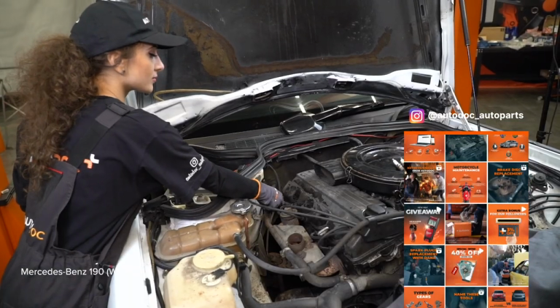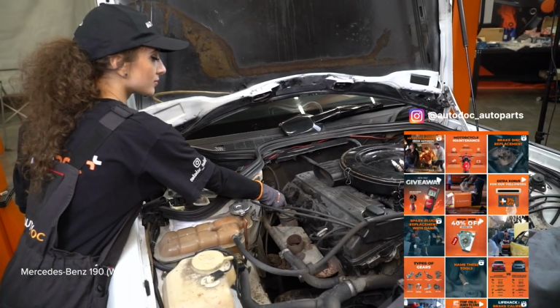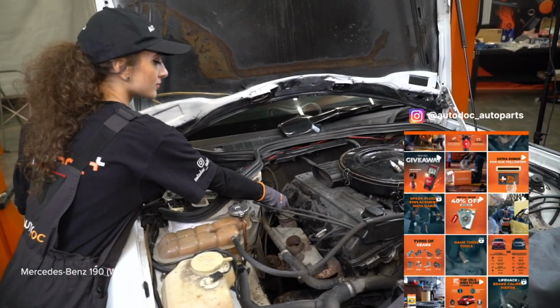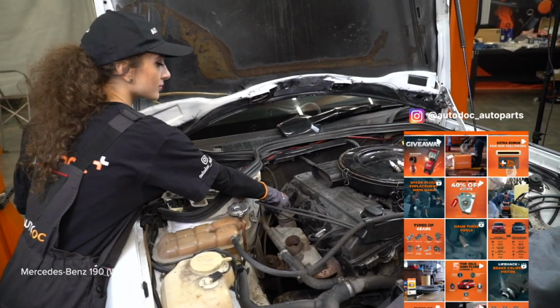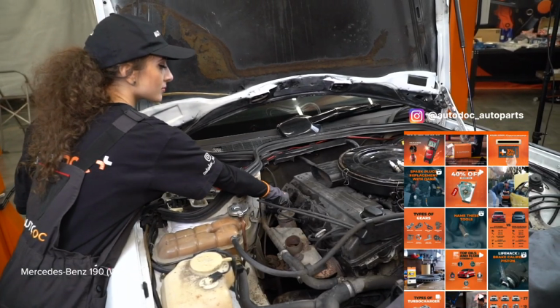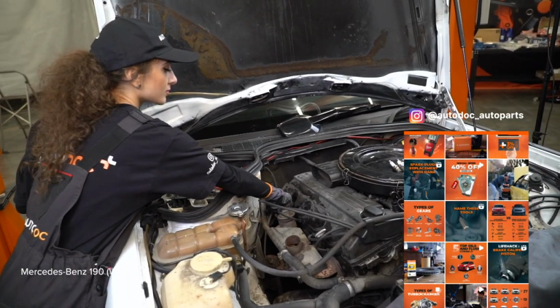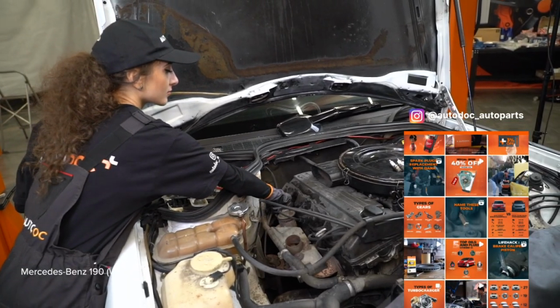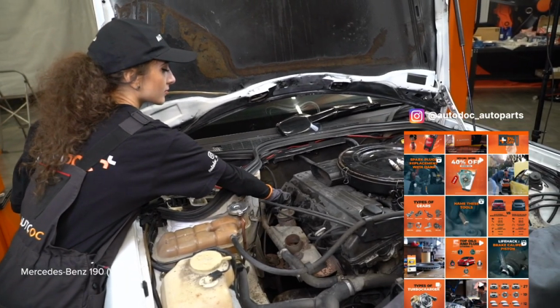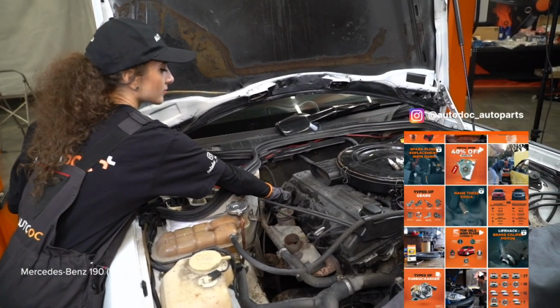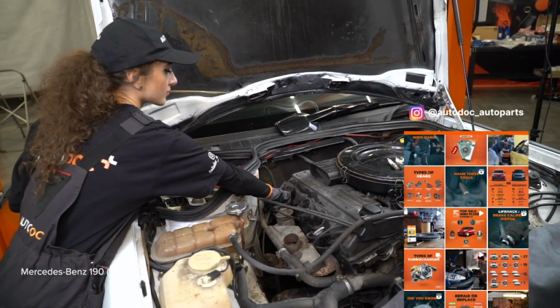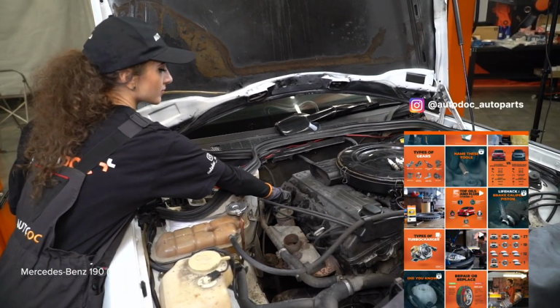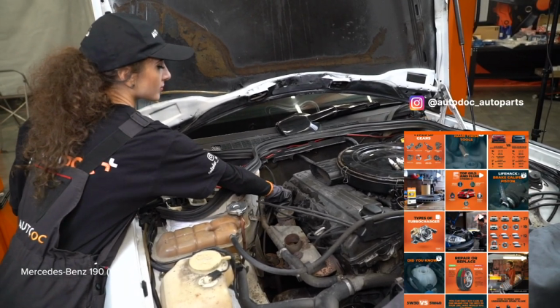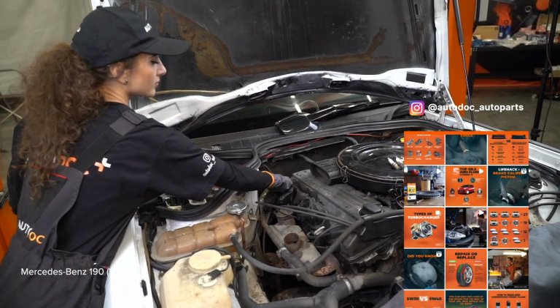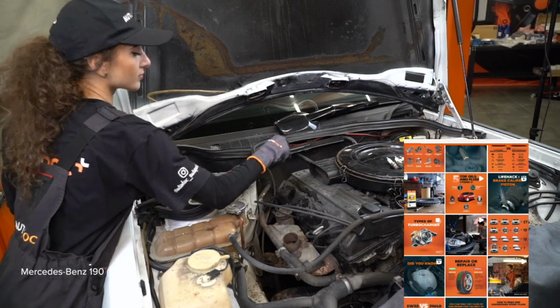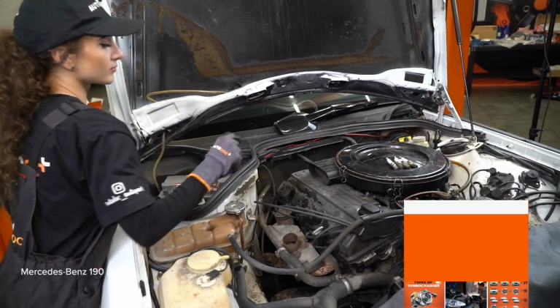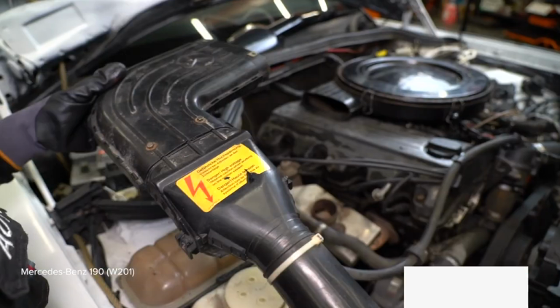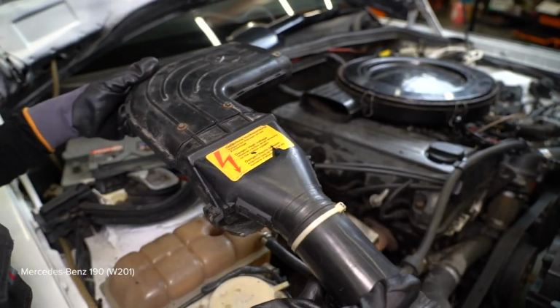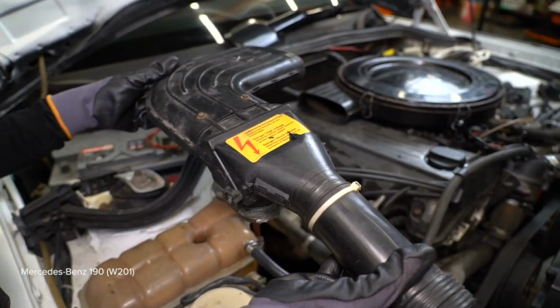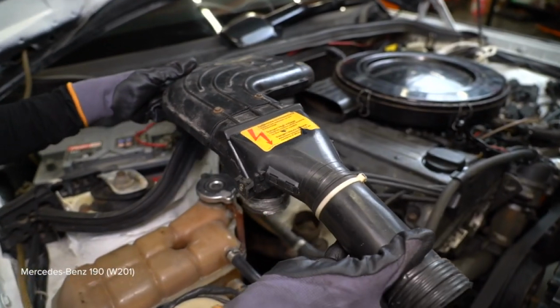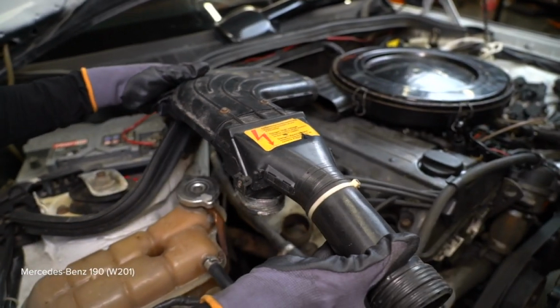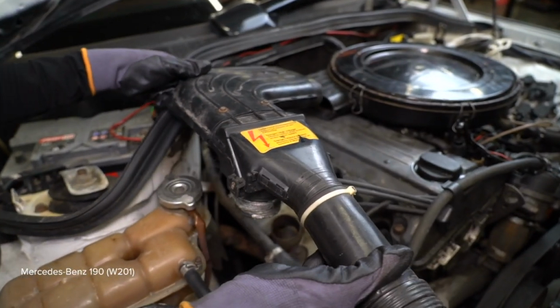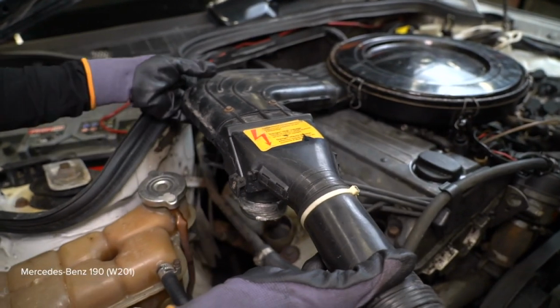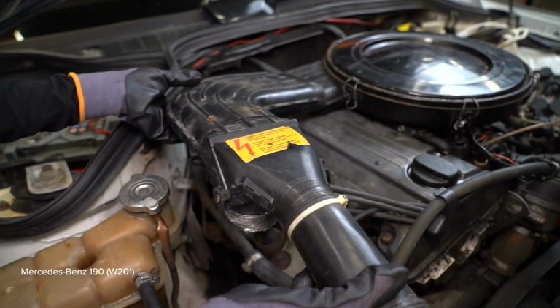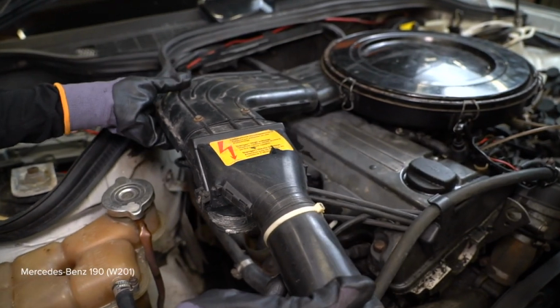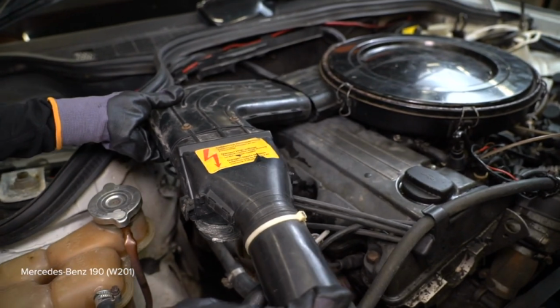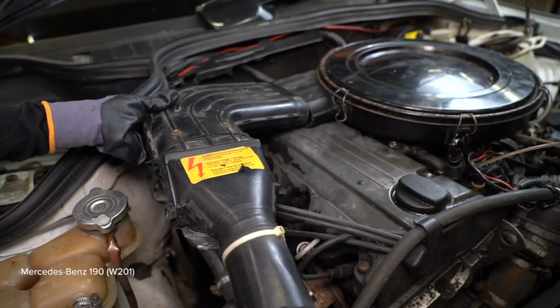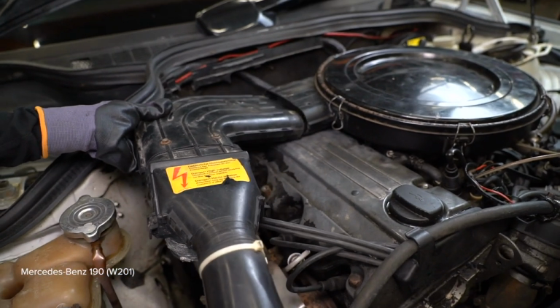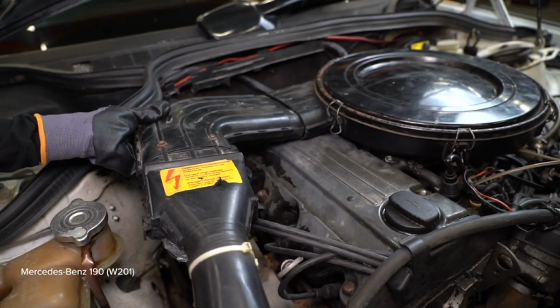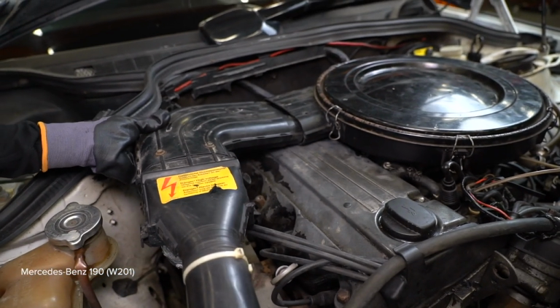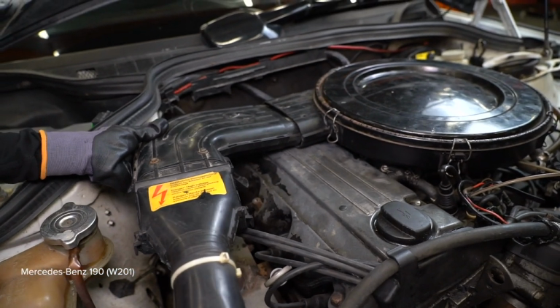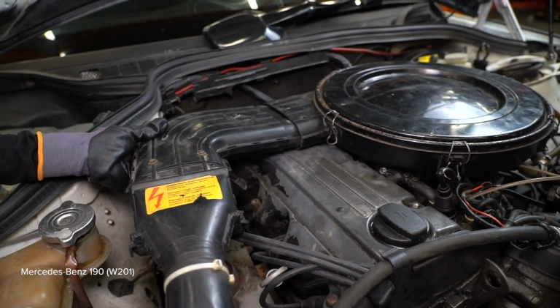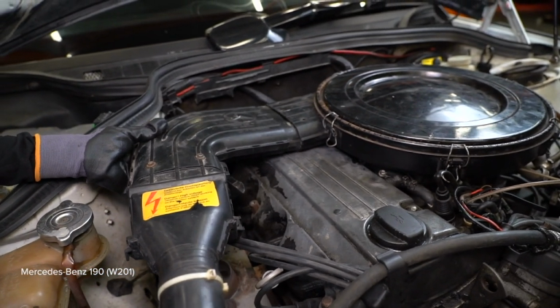AUTODOC recommends that the brake caliper installation be completed correctly. Take a shake.